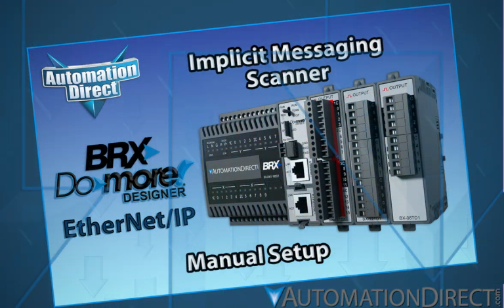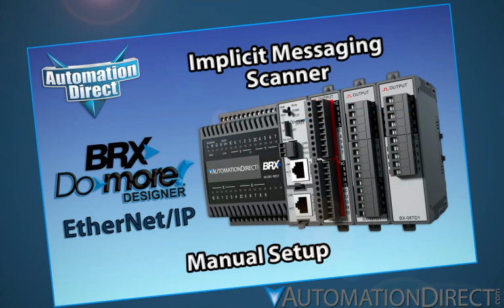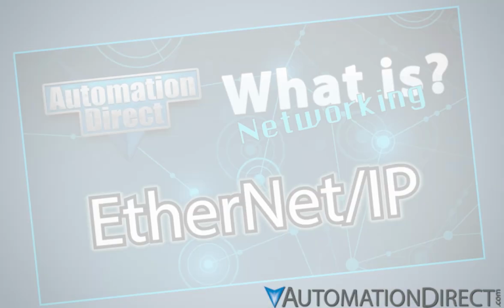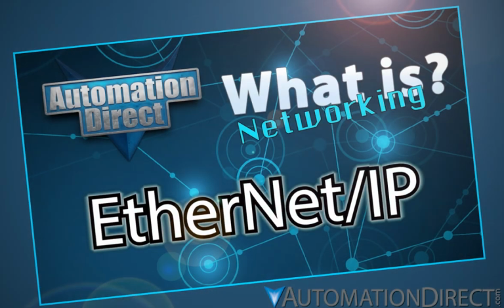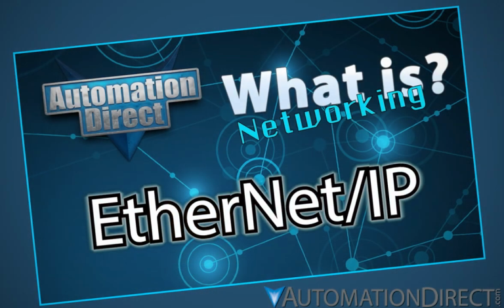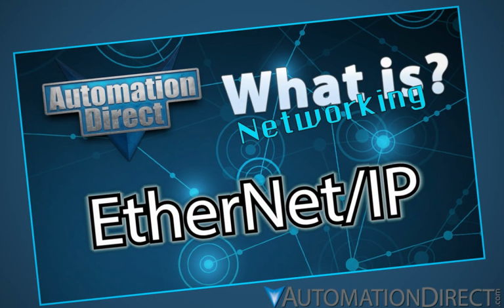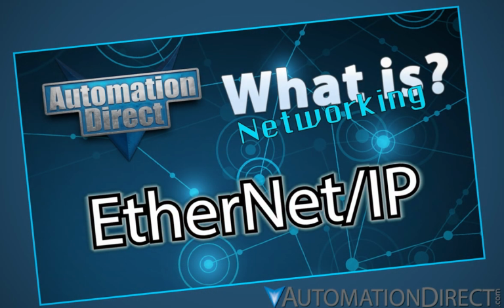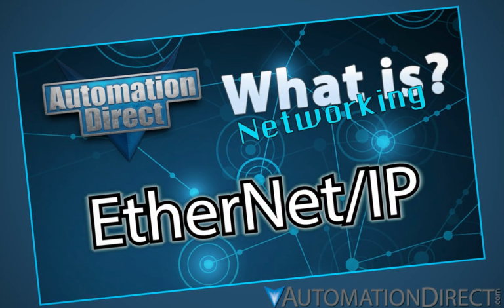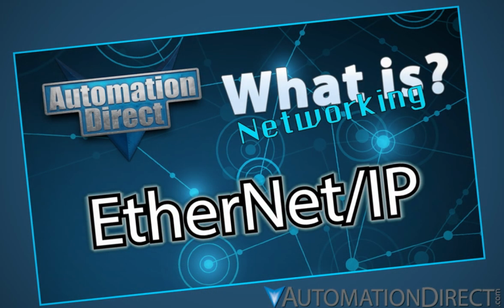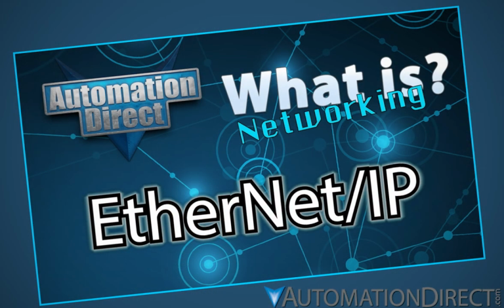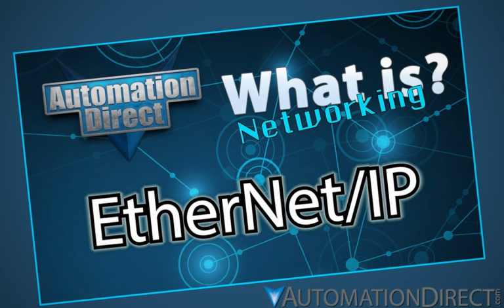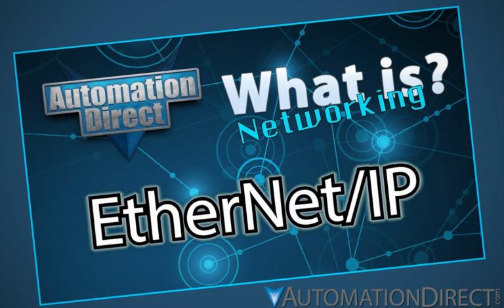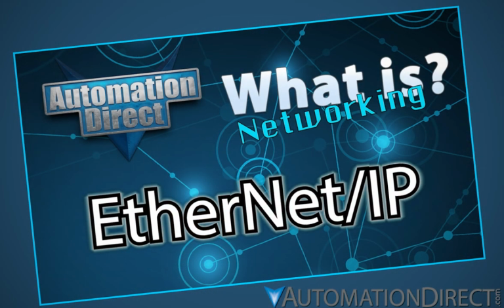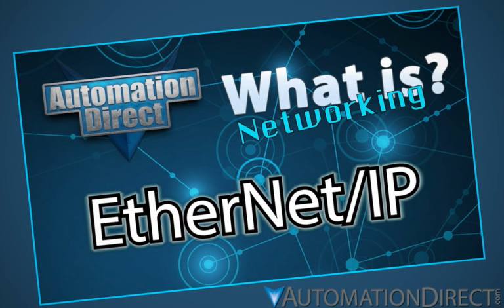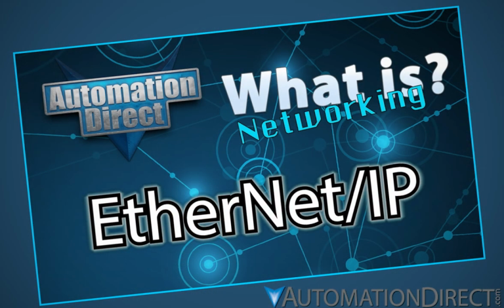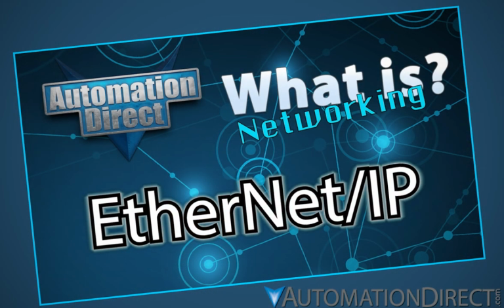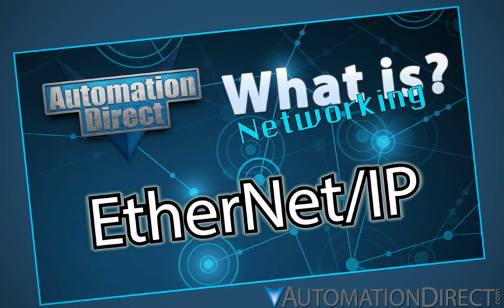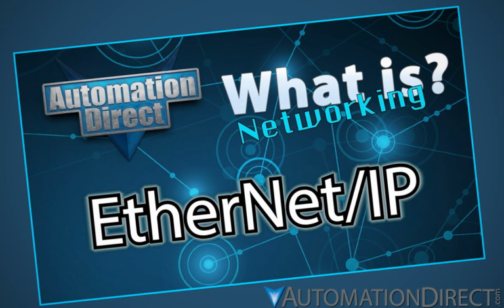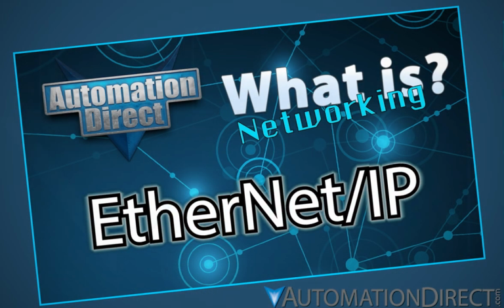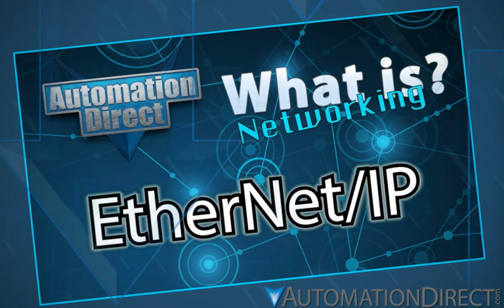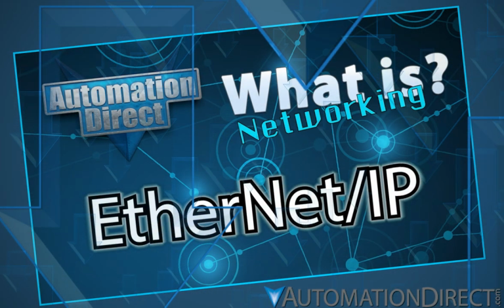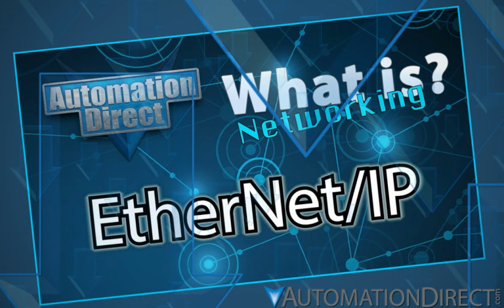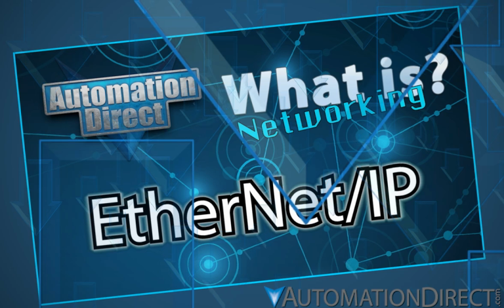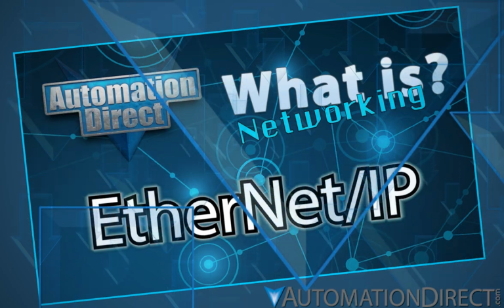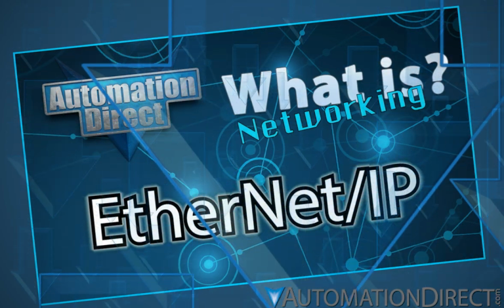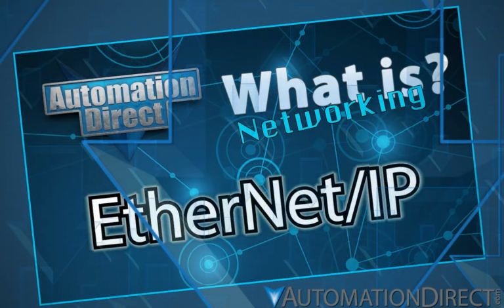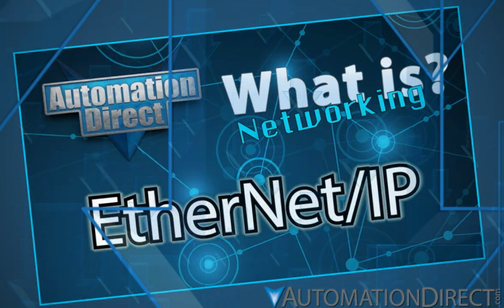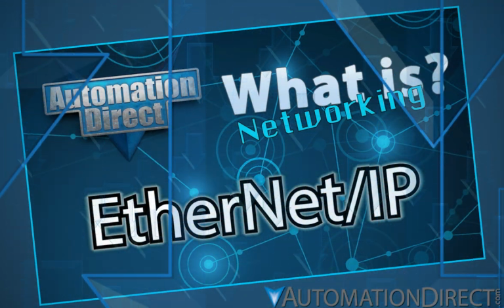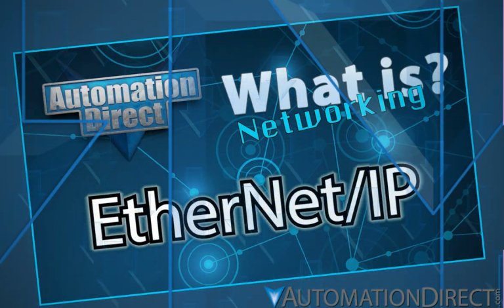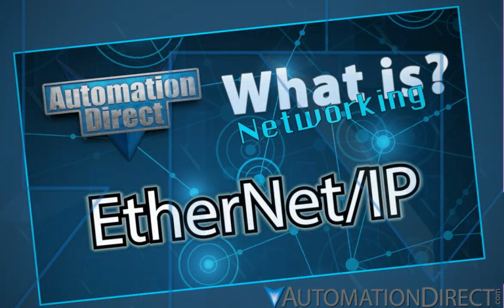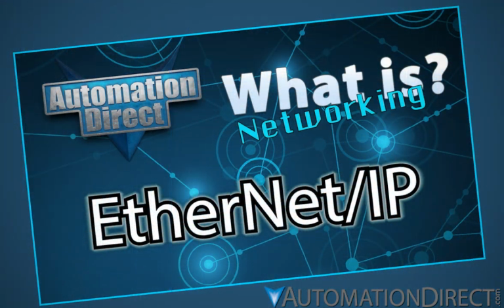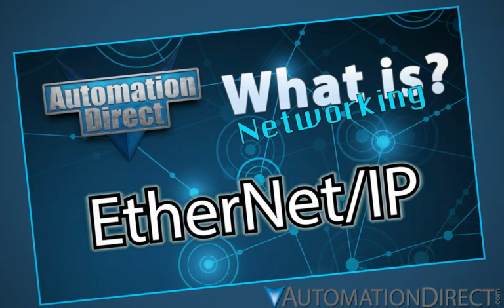If you need to brush up on Ethernet IP generally, check out AutomationDirect's informative video, which is also linked in the description below.